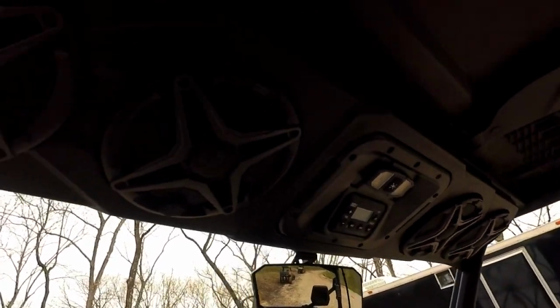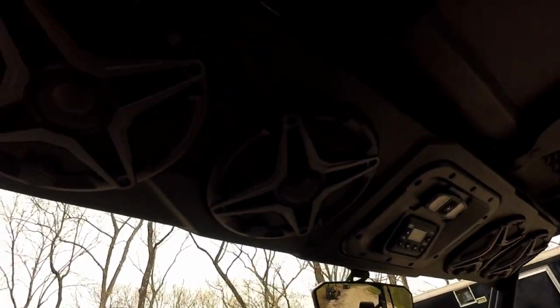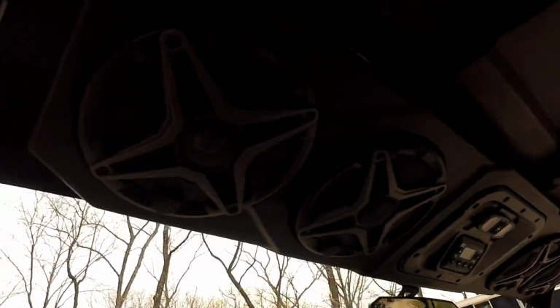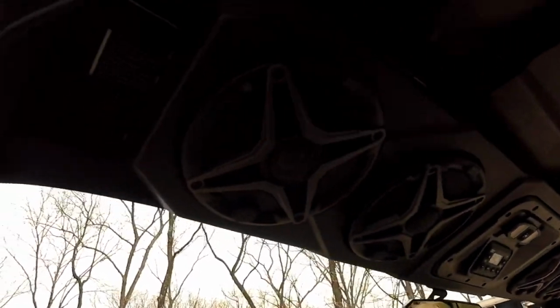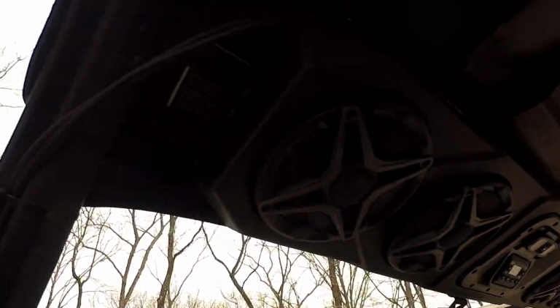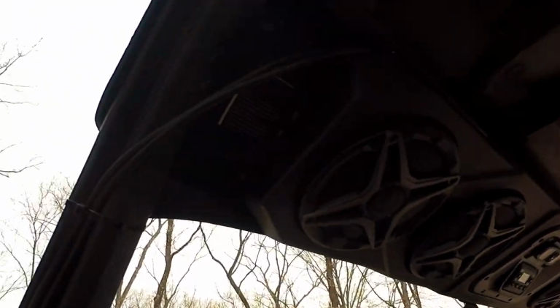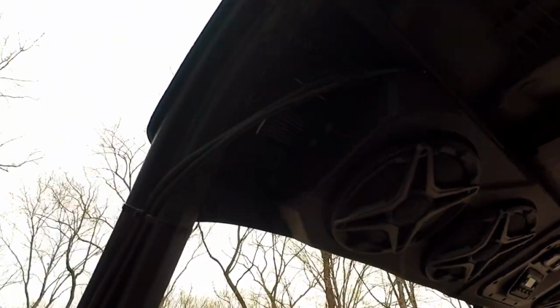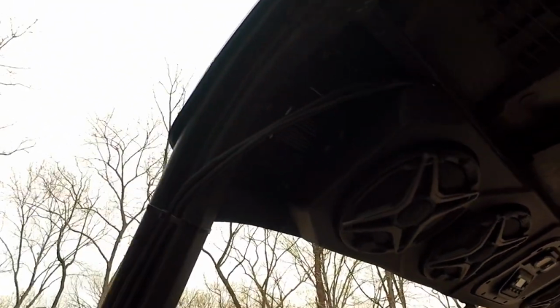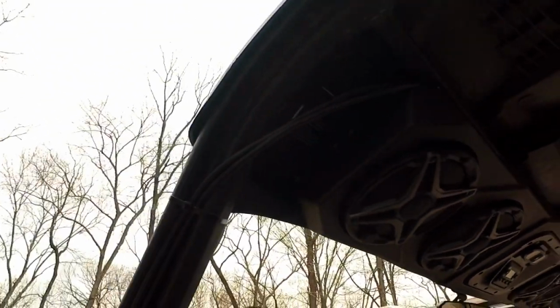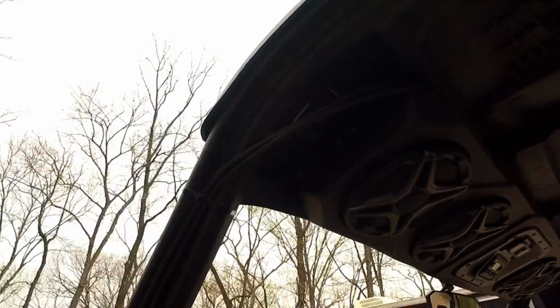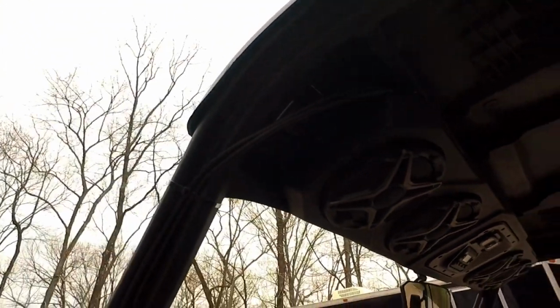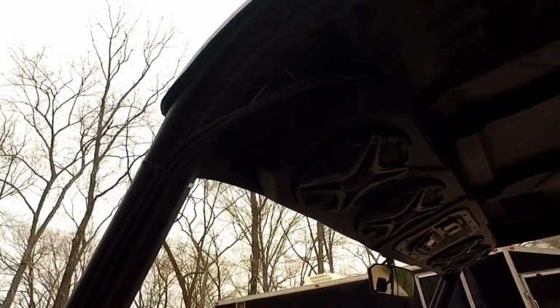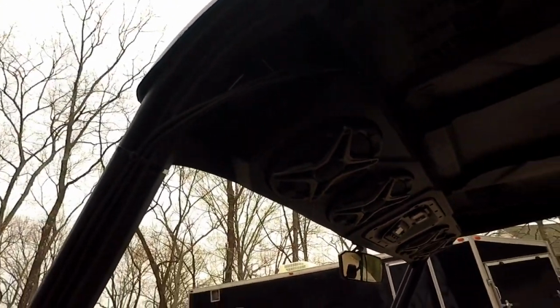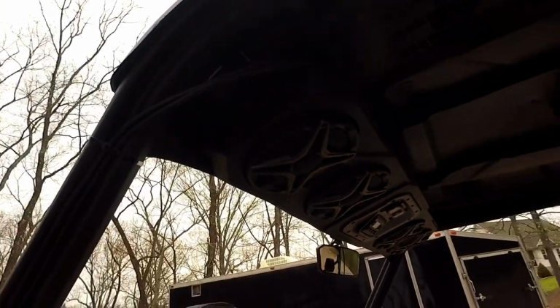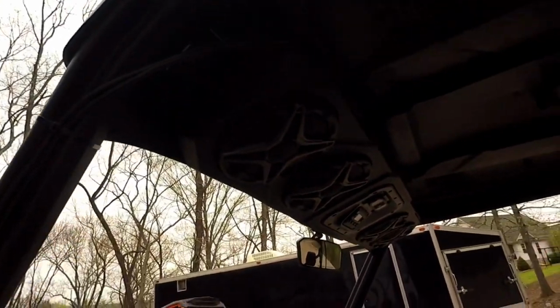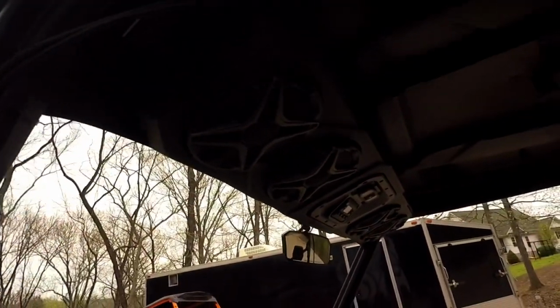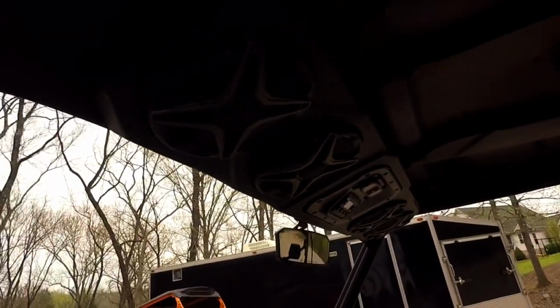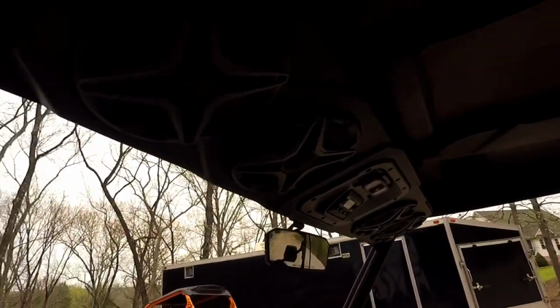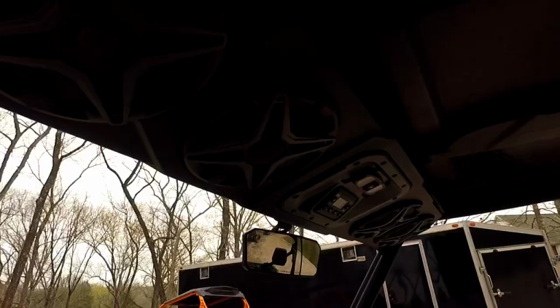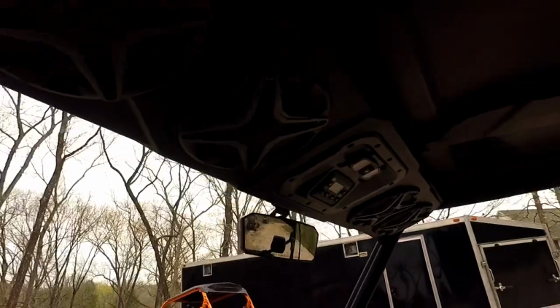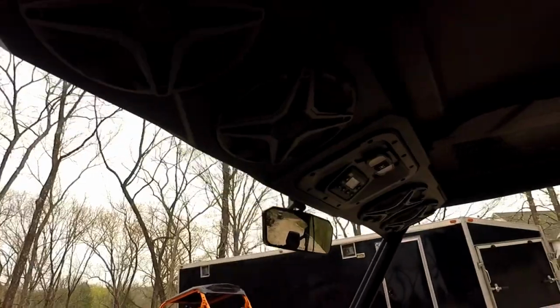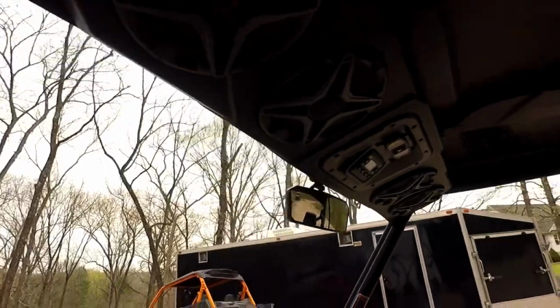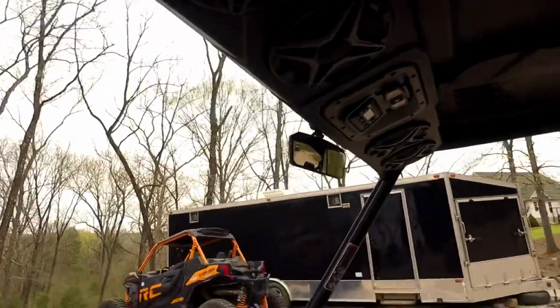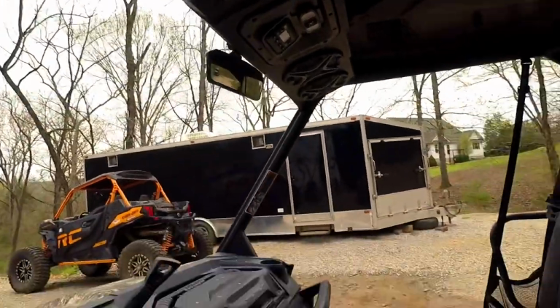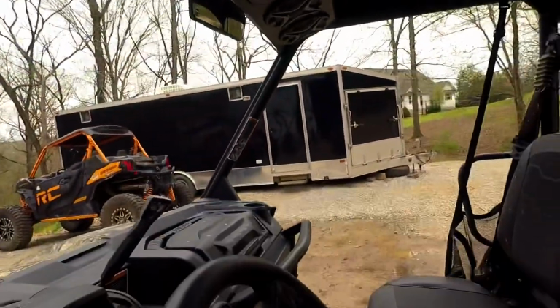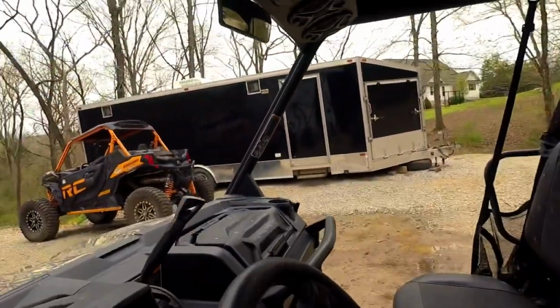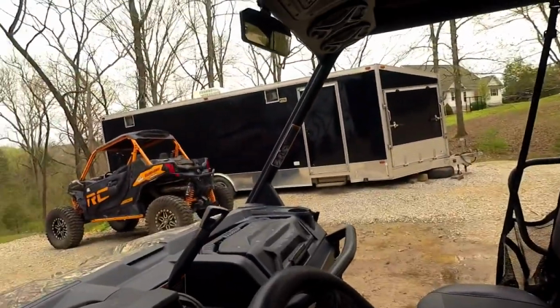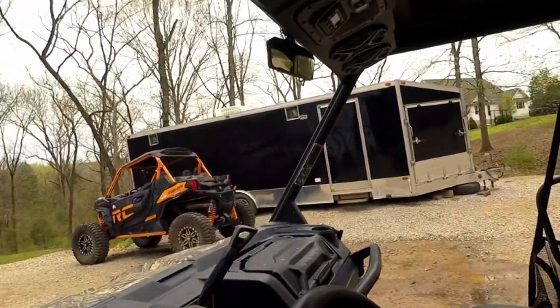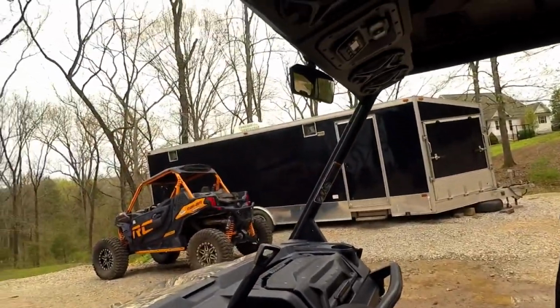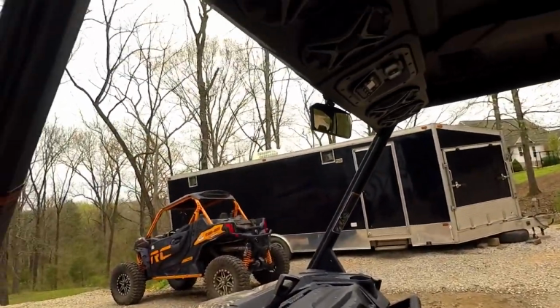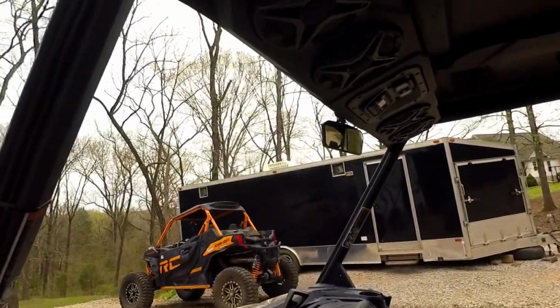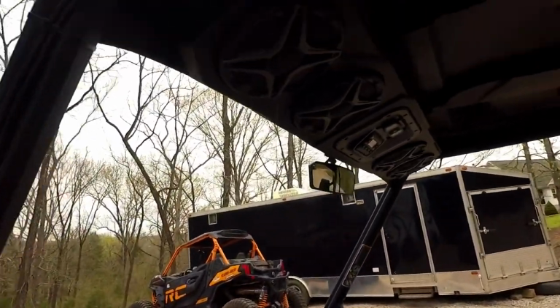We took it out riding yesterday, and I just wanted to see what it sounded like. Let me show you real quick — hit a little Eric Church.